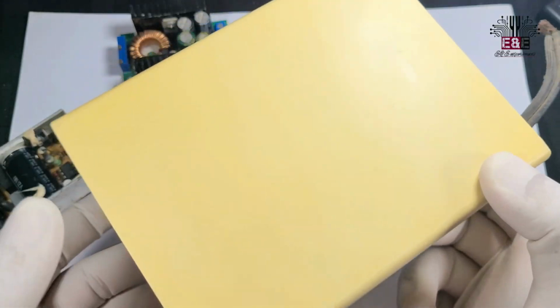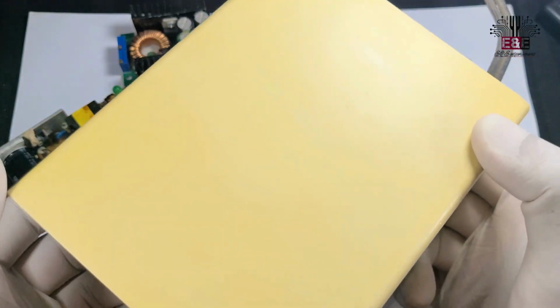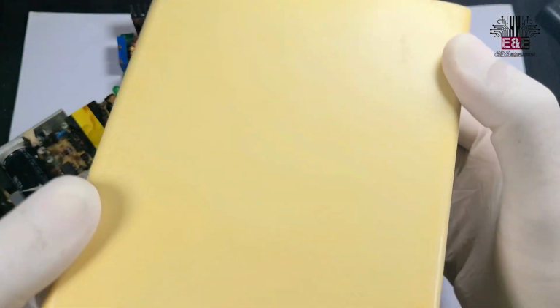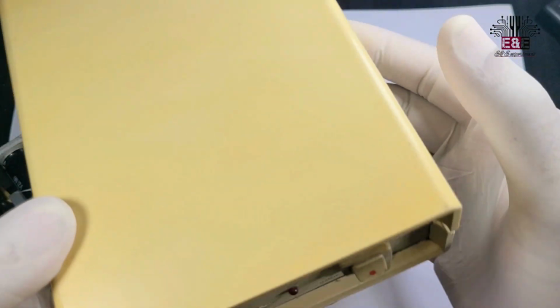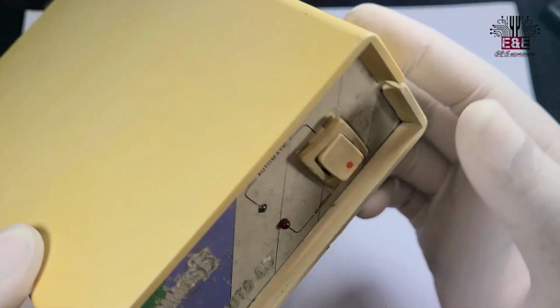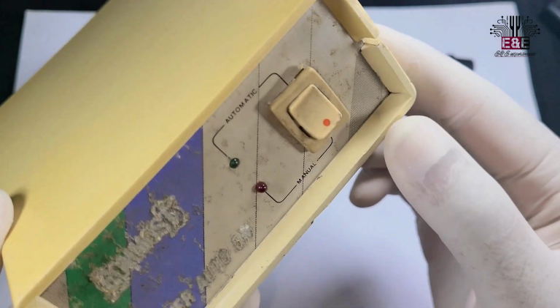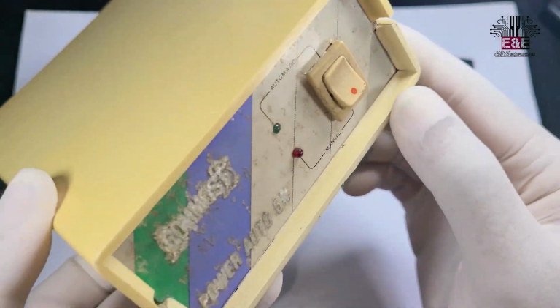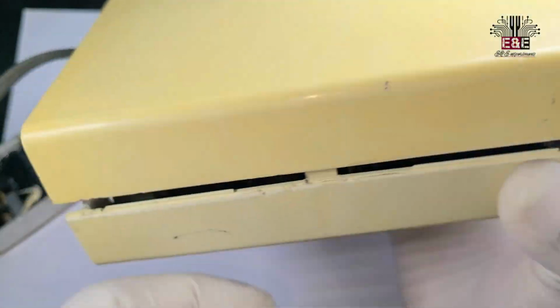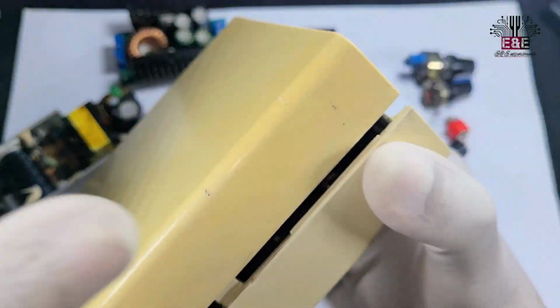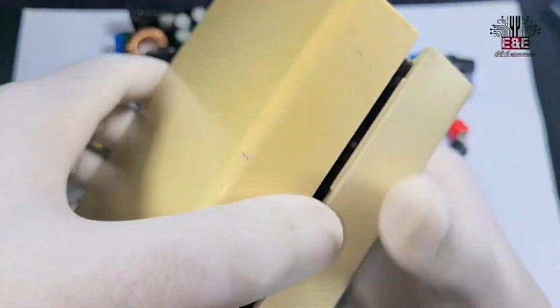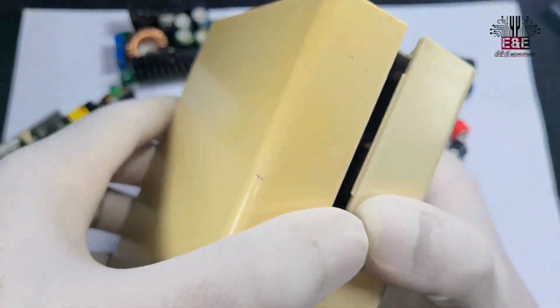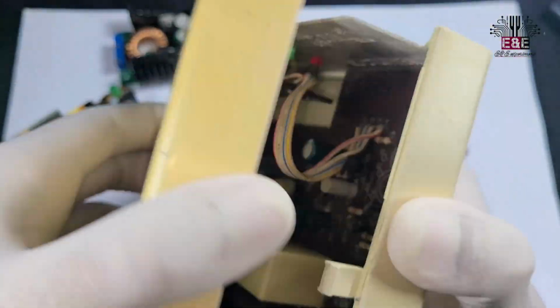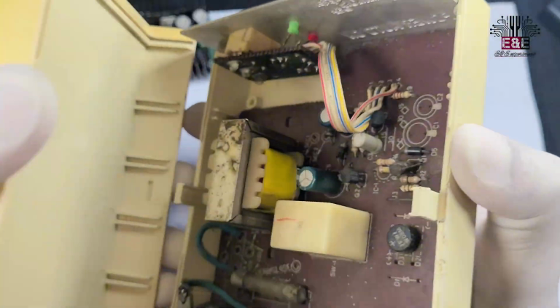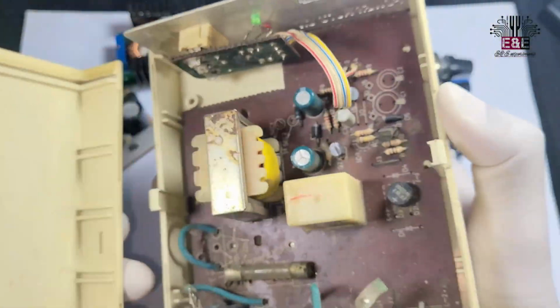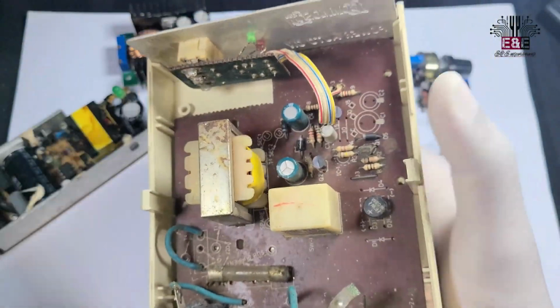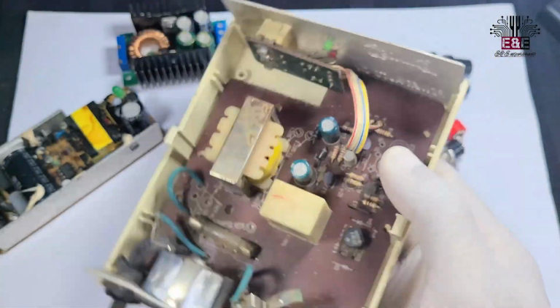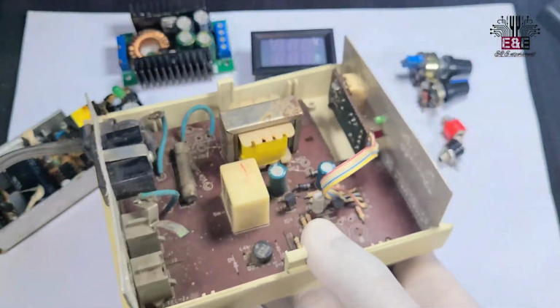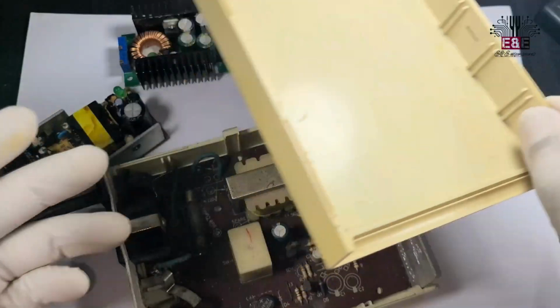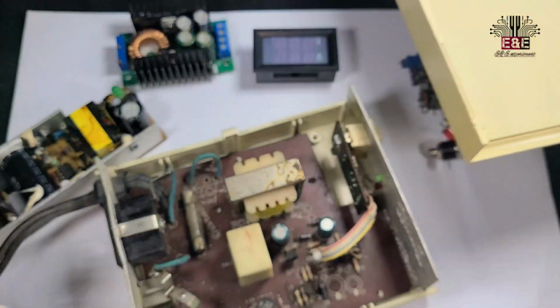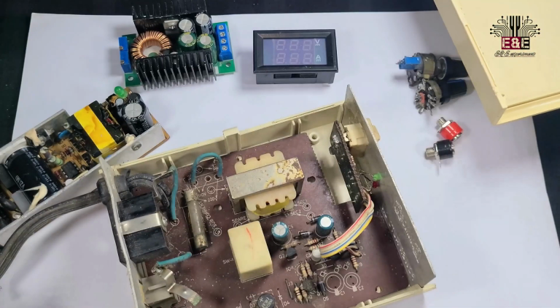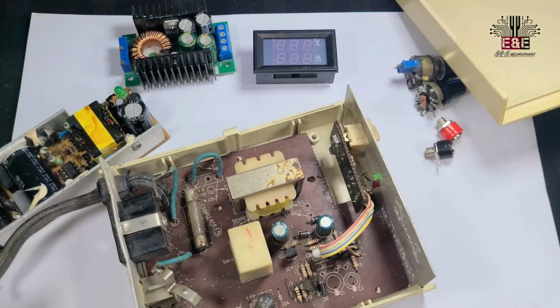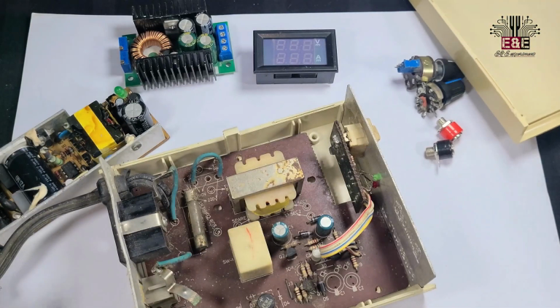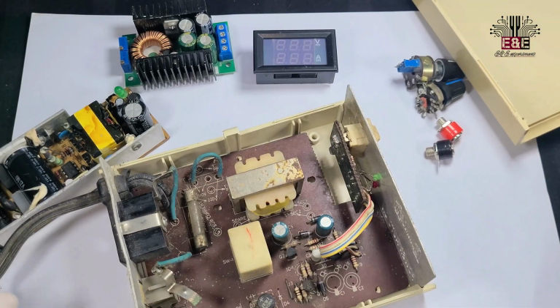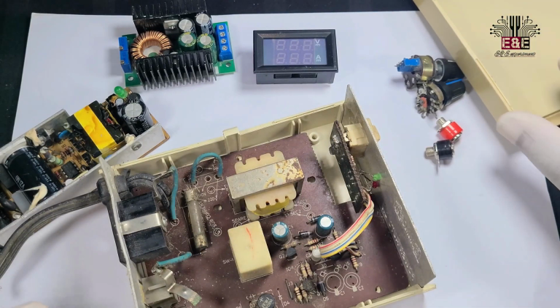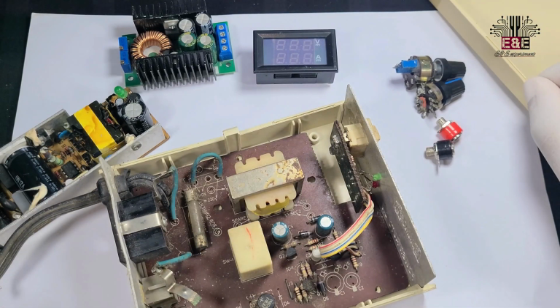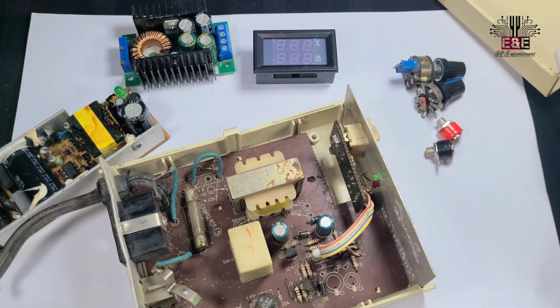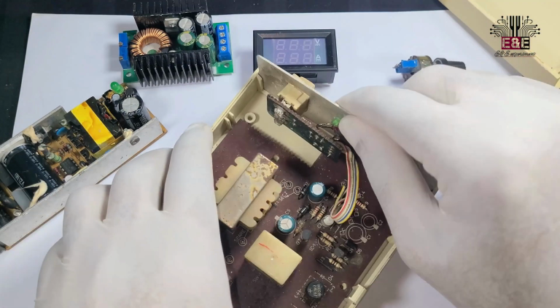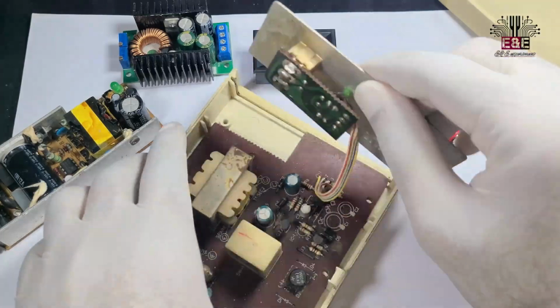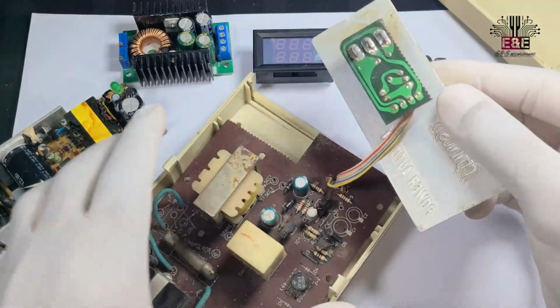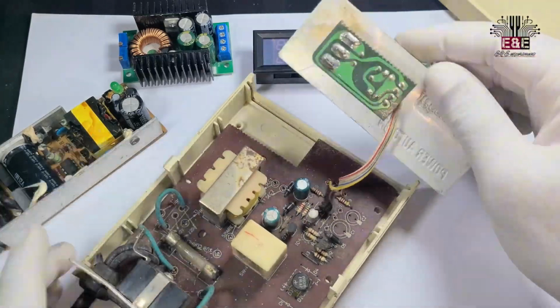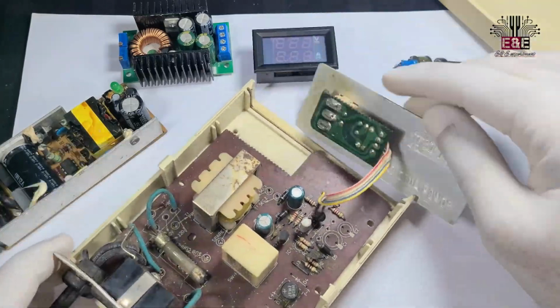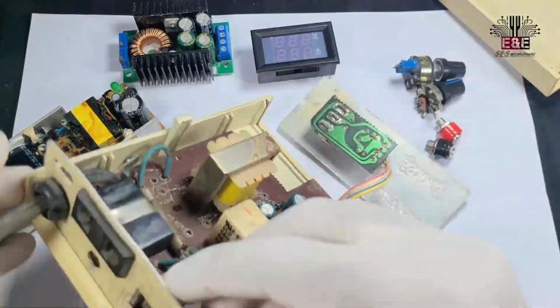A plastic box is used for housing all the components. If you have any questions about these components, feel free to ask in the comments below.